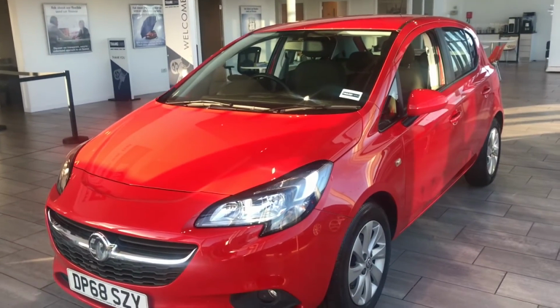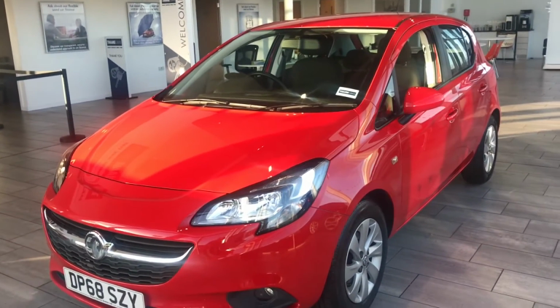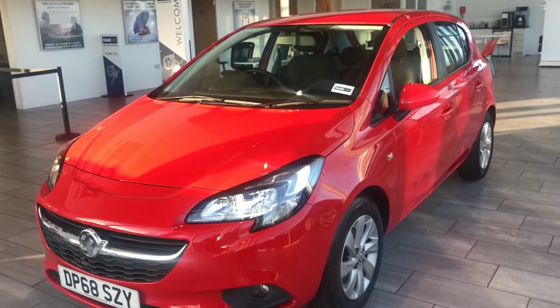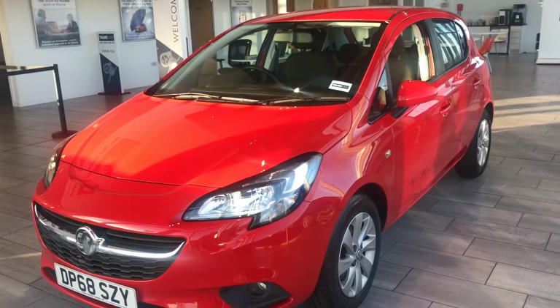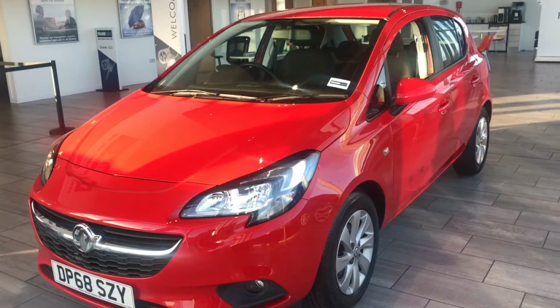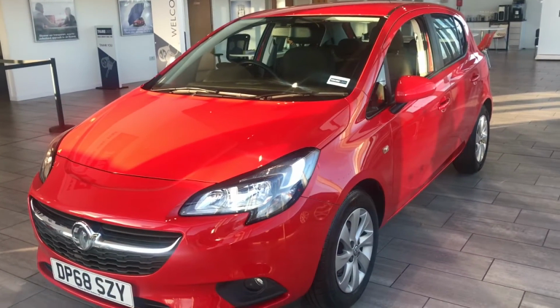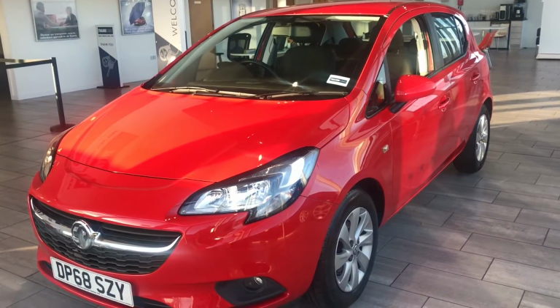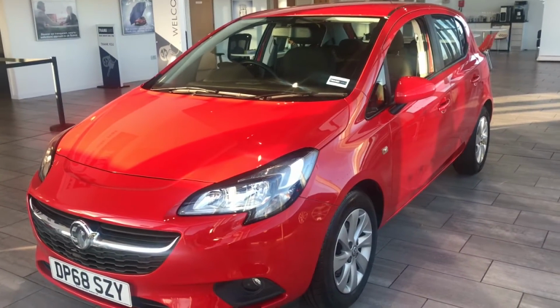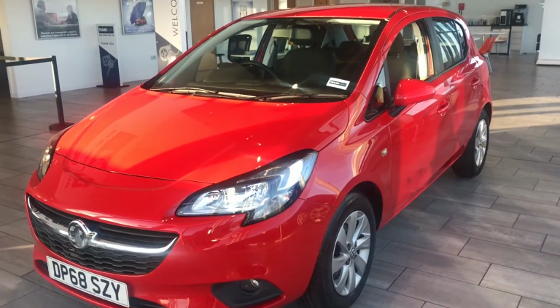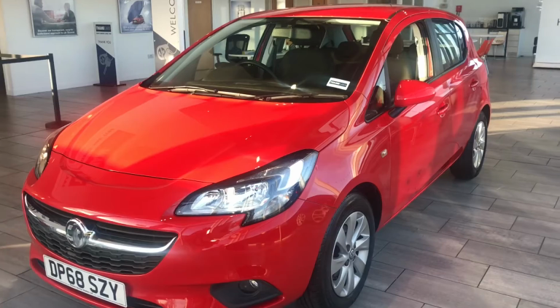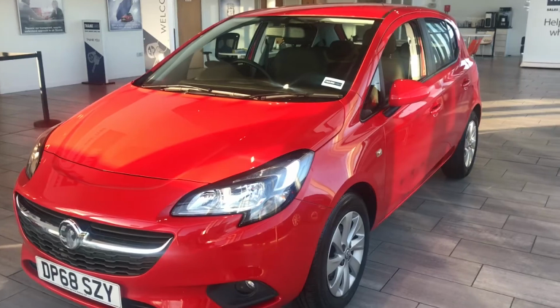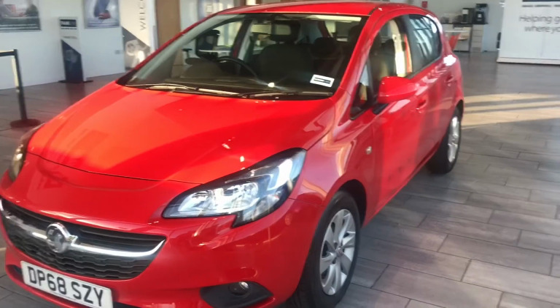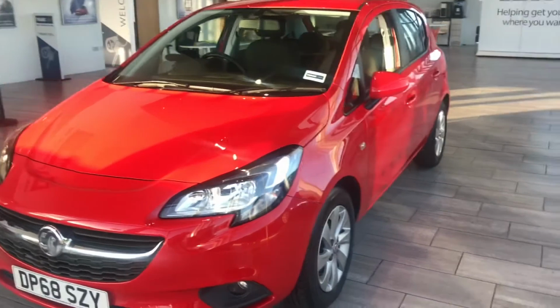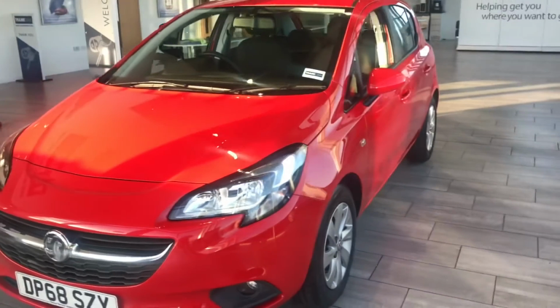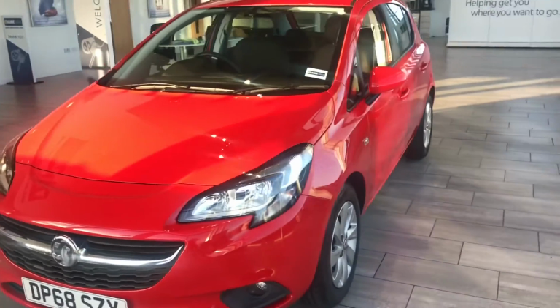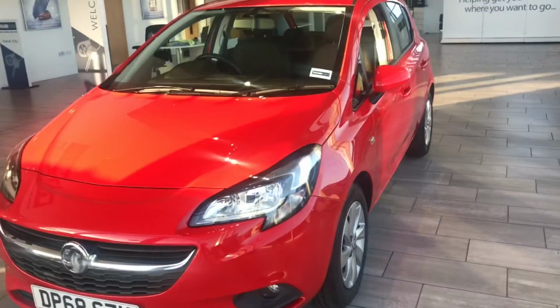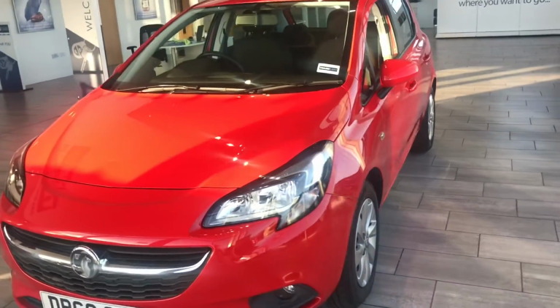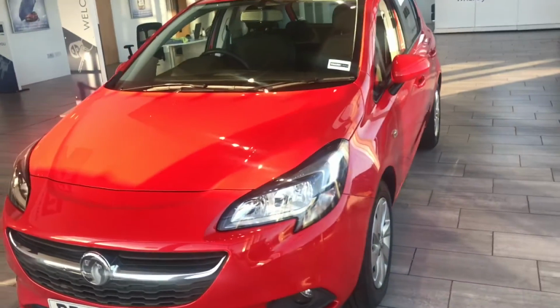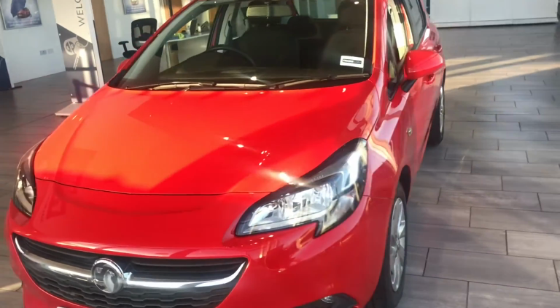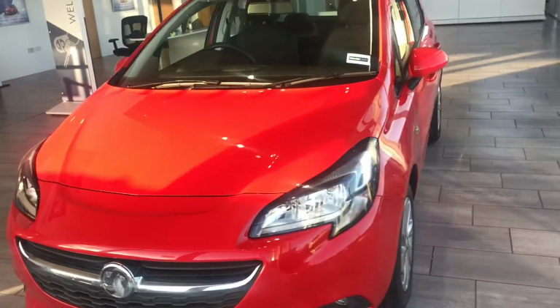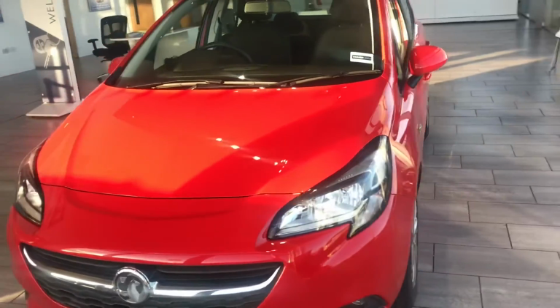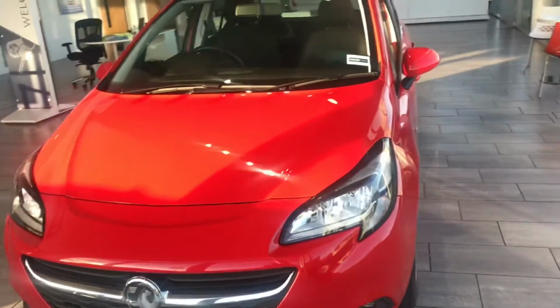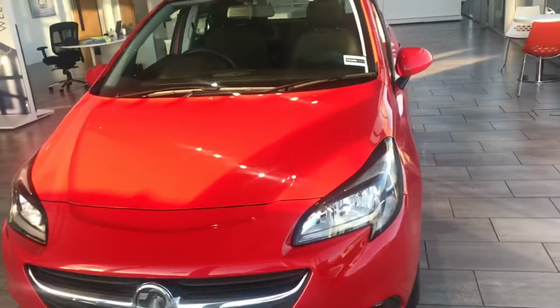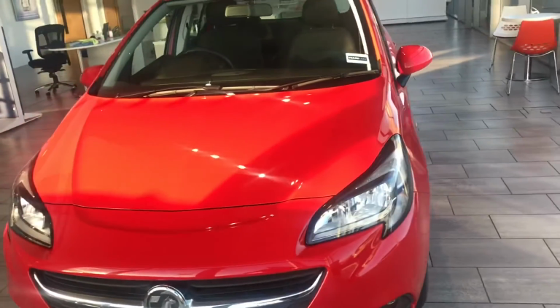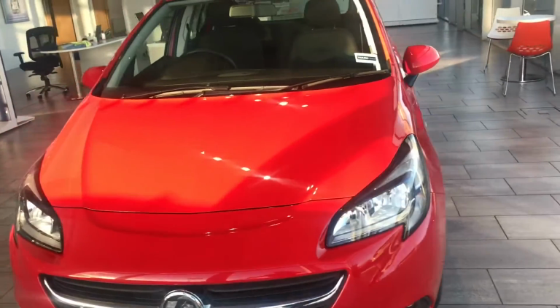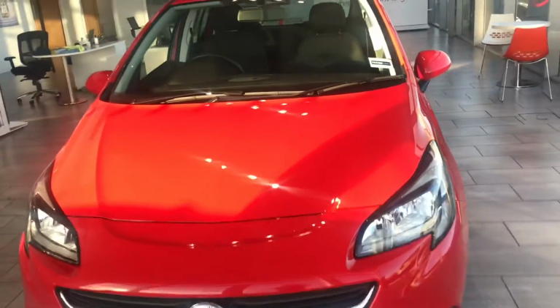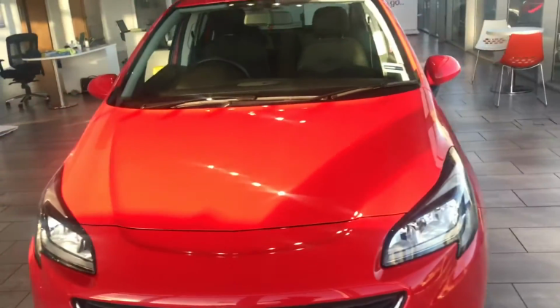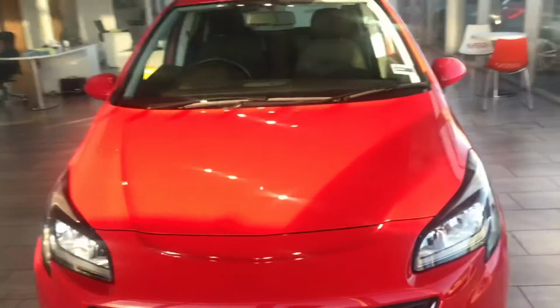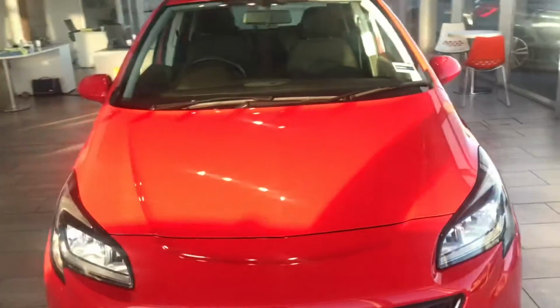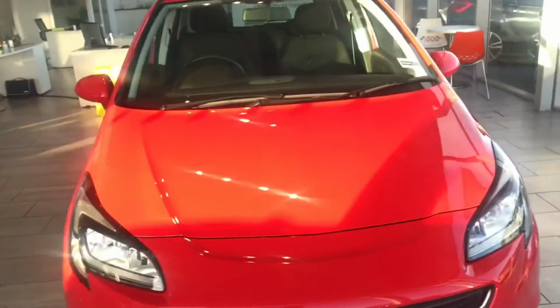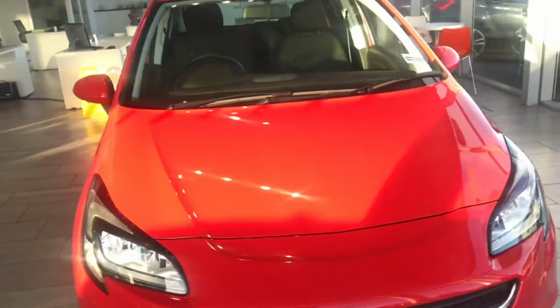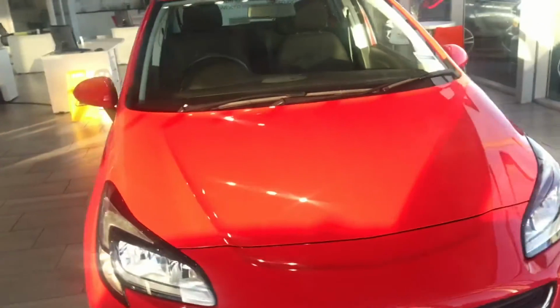So when you do come down to collect the vehicle, your finance is all done. All we require is your full UK driving licence.